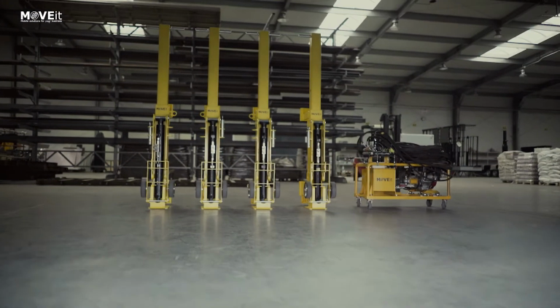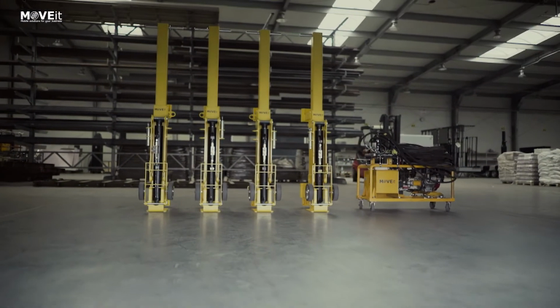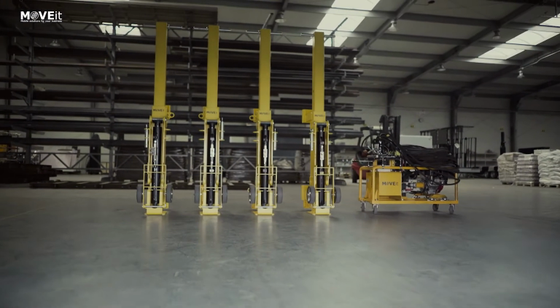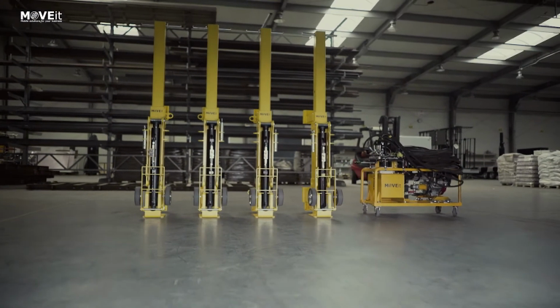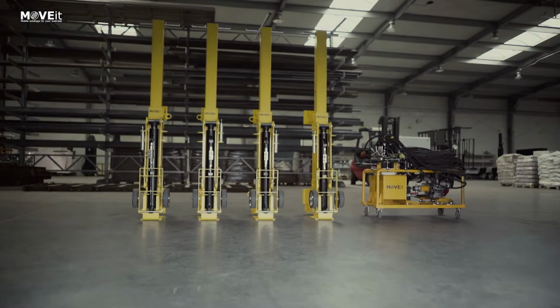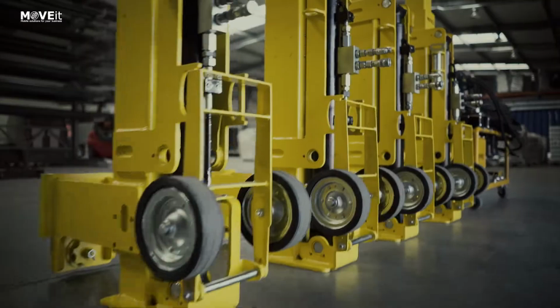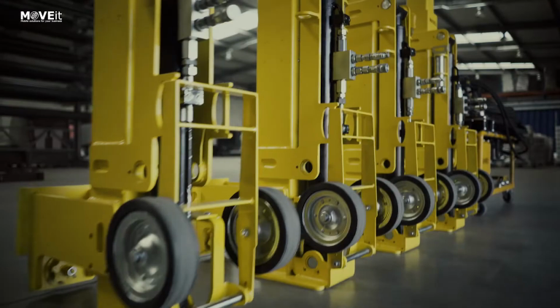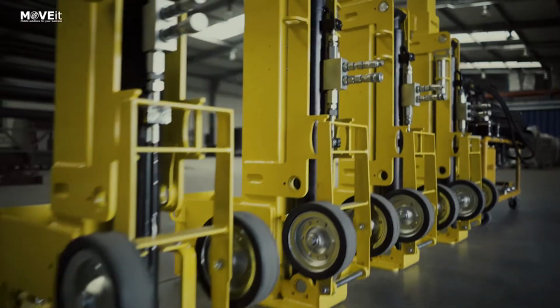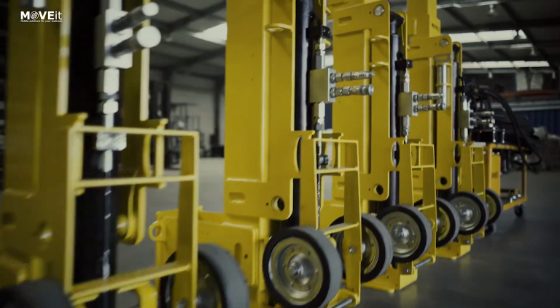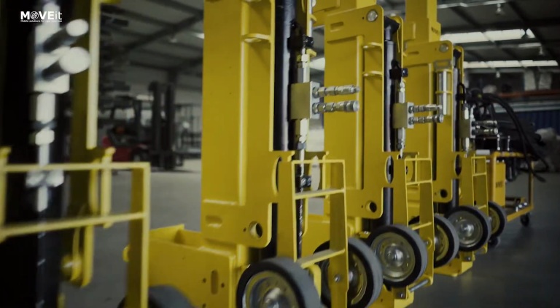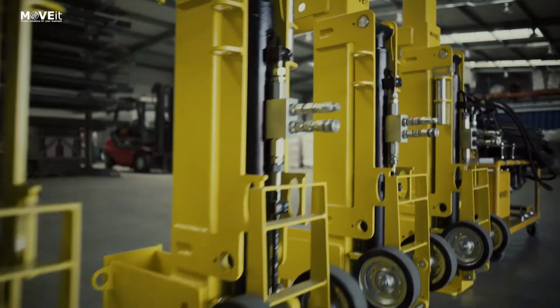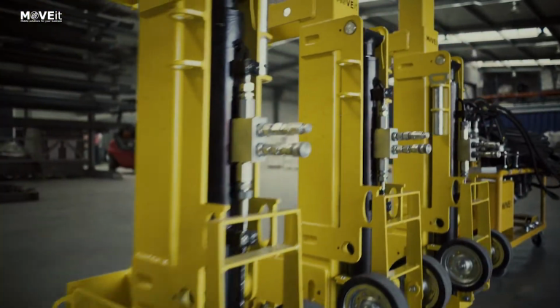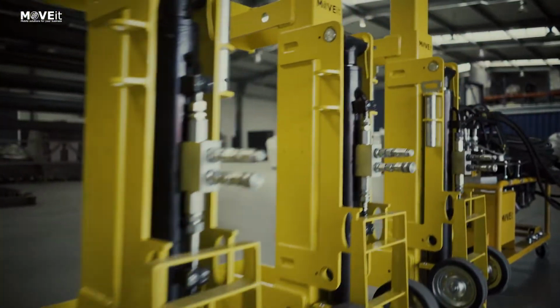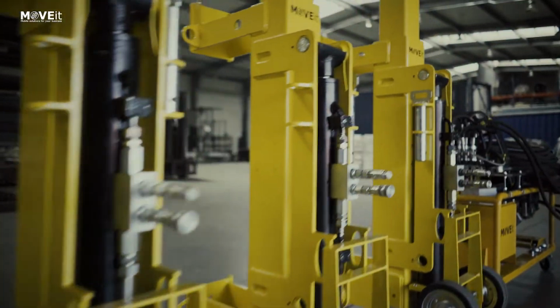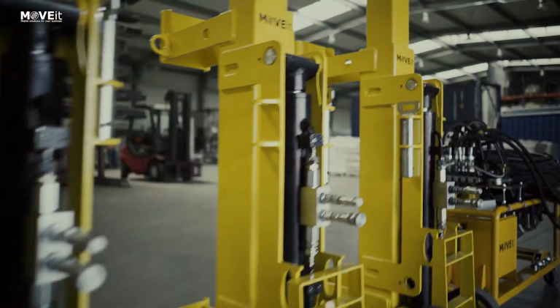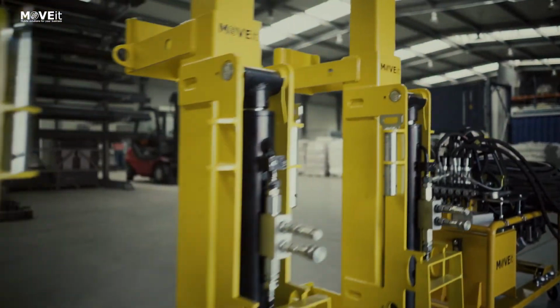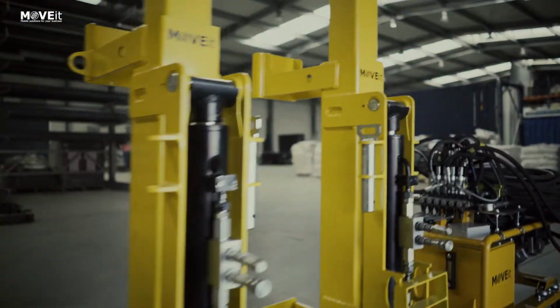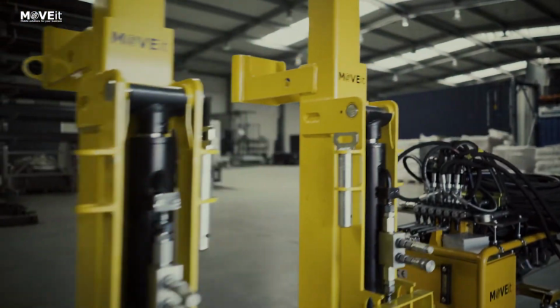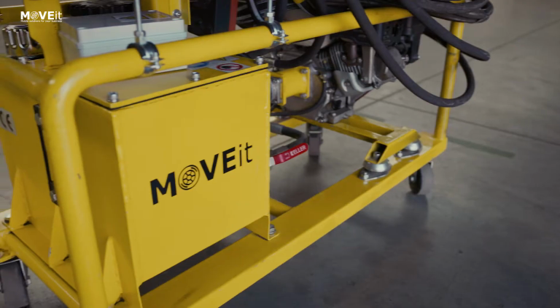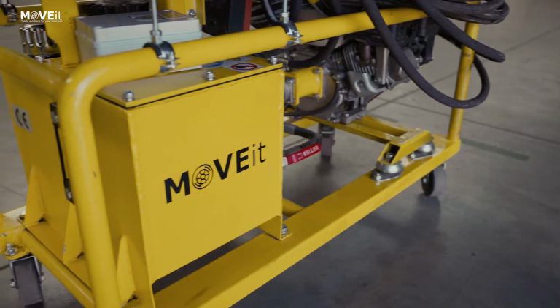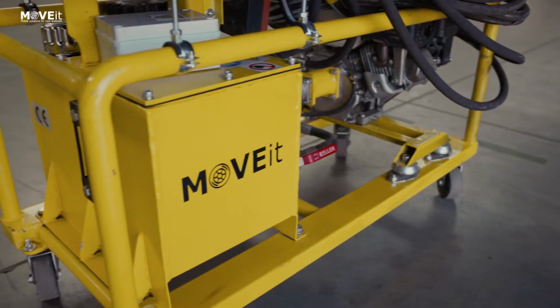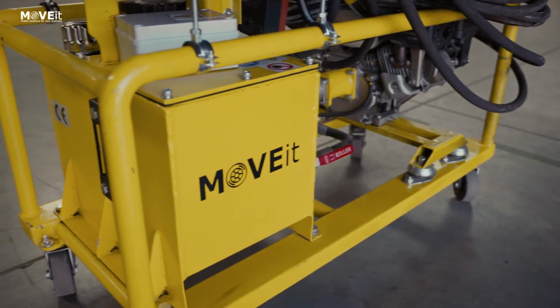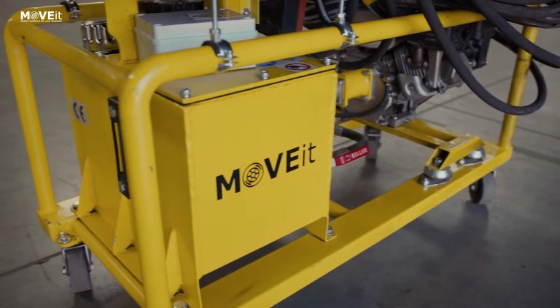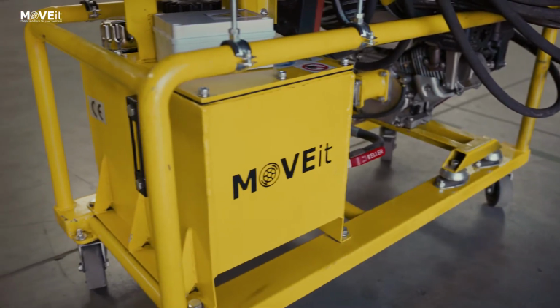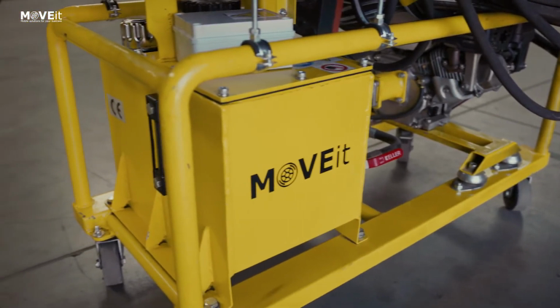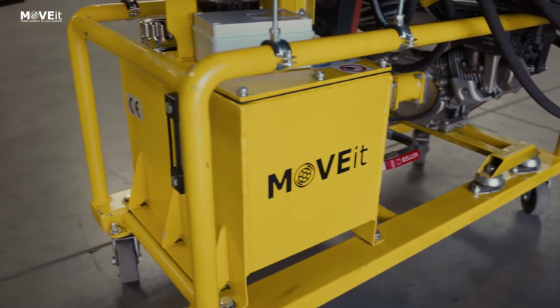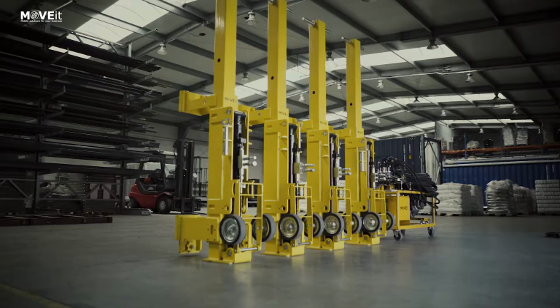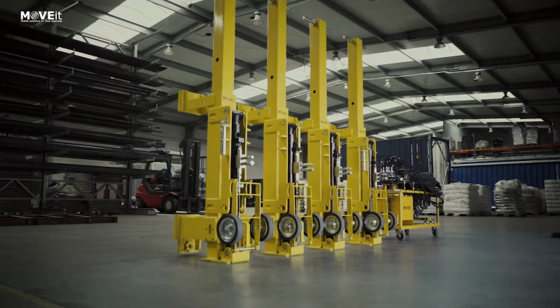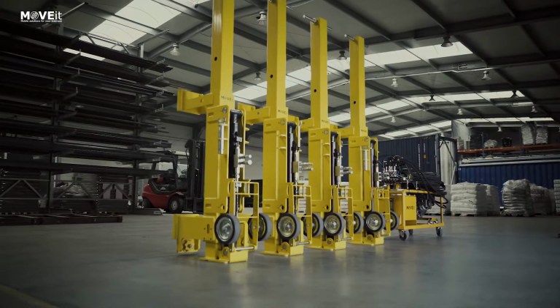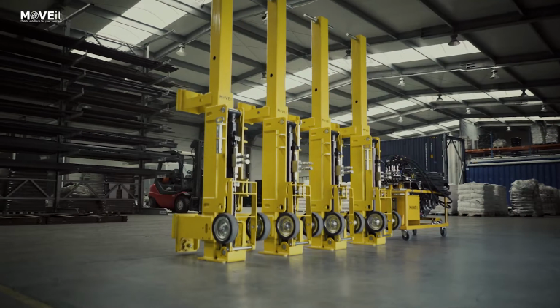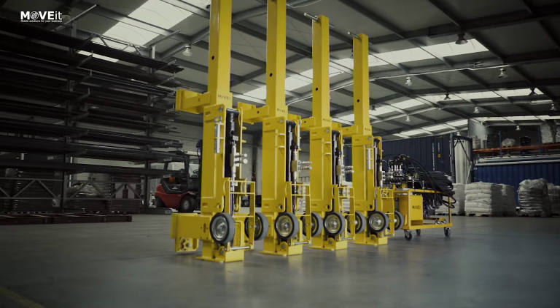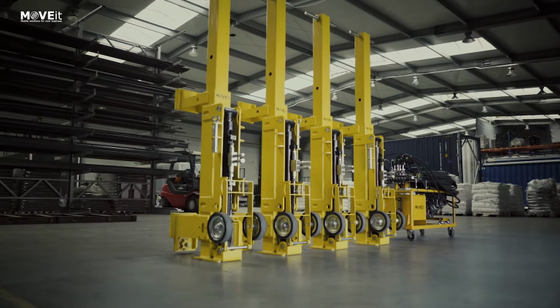MoveIt introduces lifting jacks — a lightweight and mobile solution to lift your container.